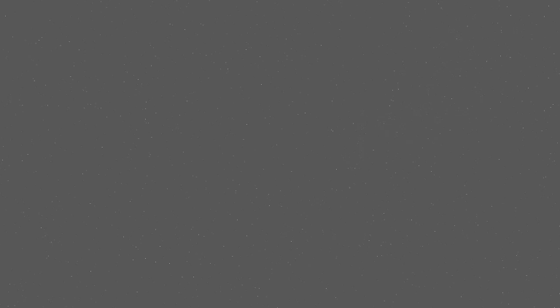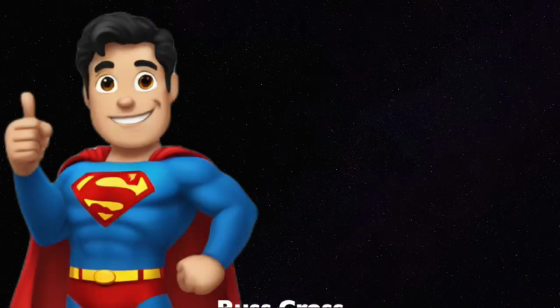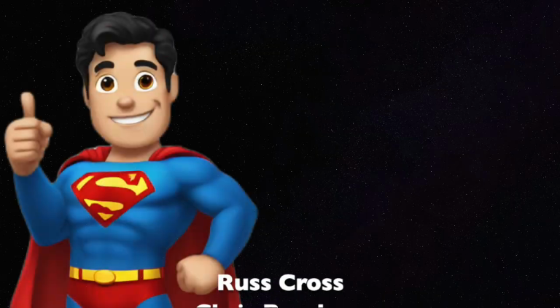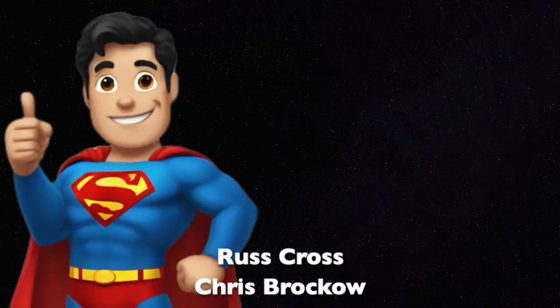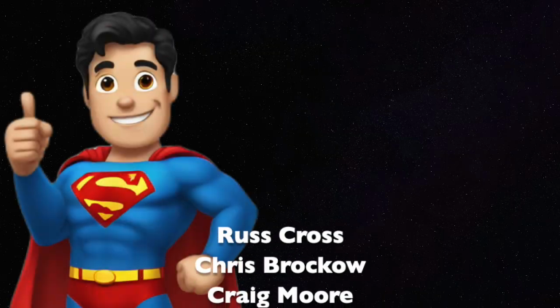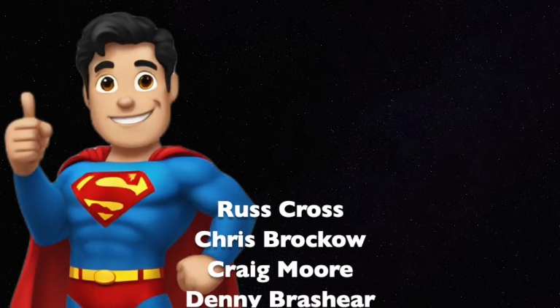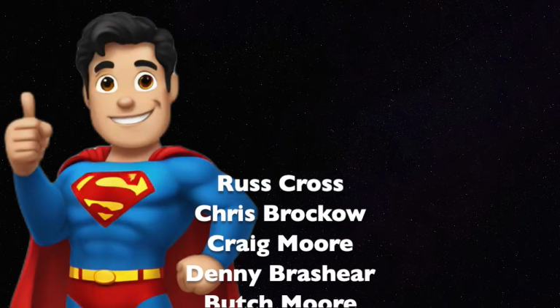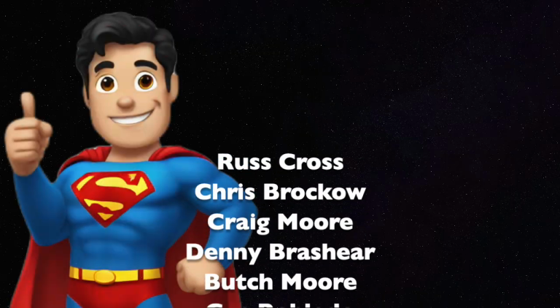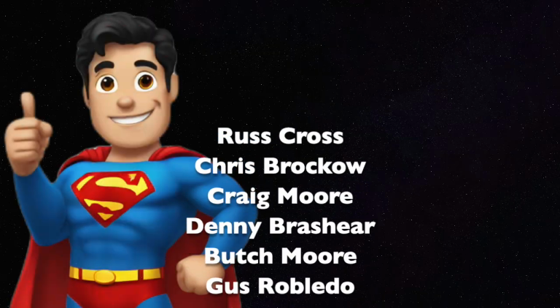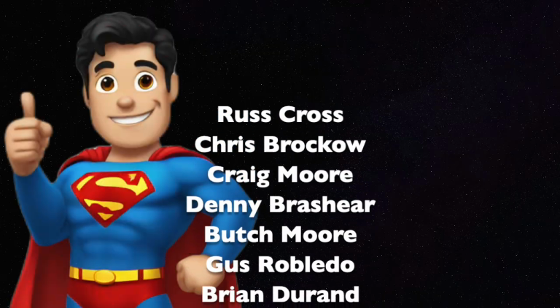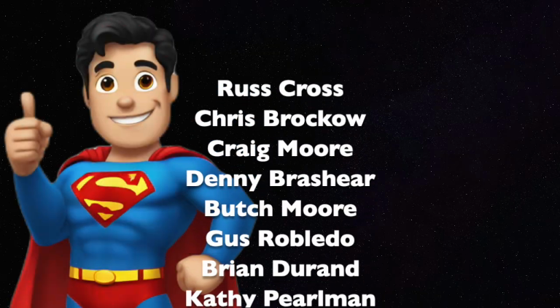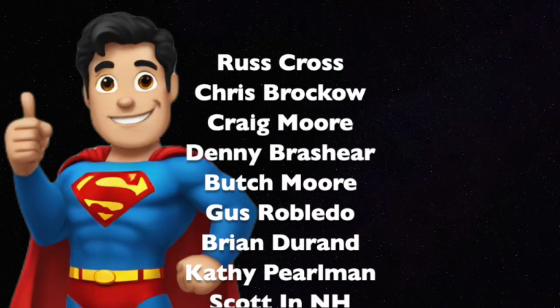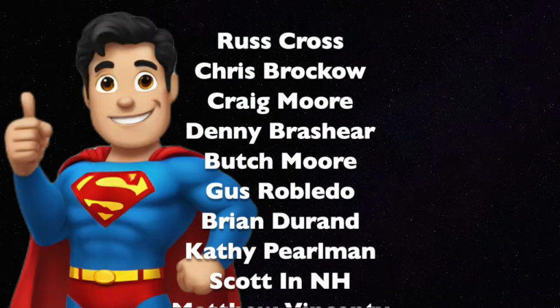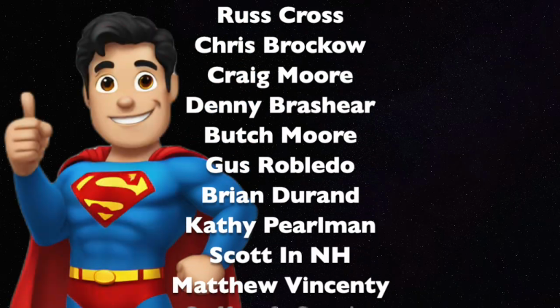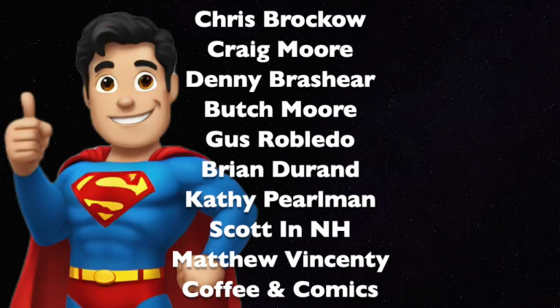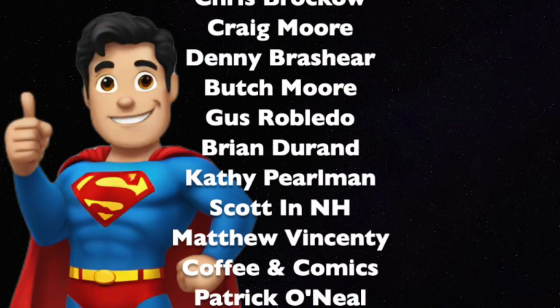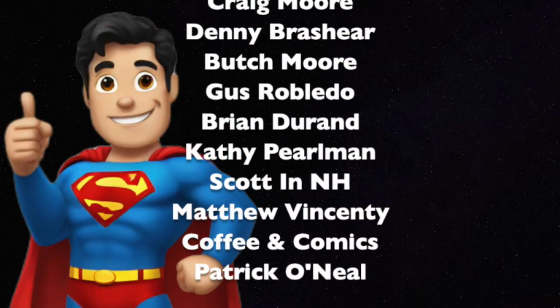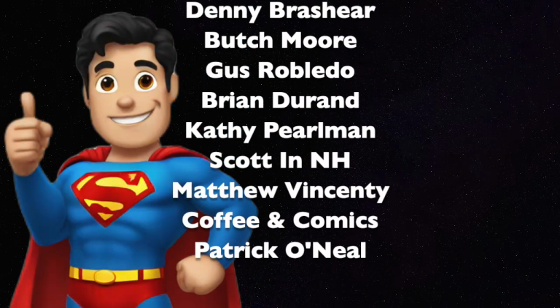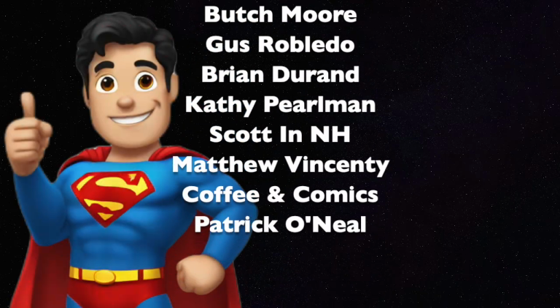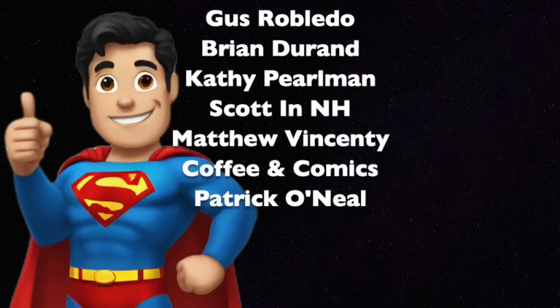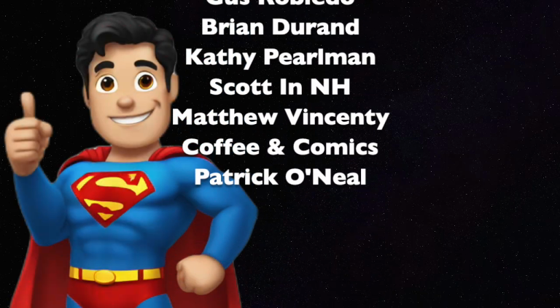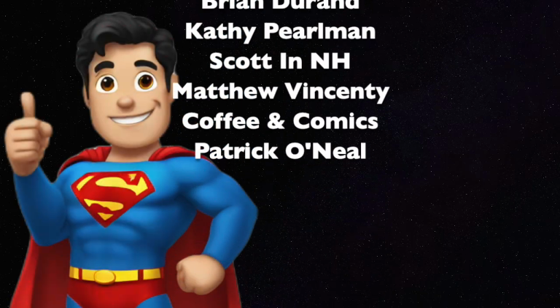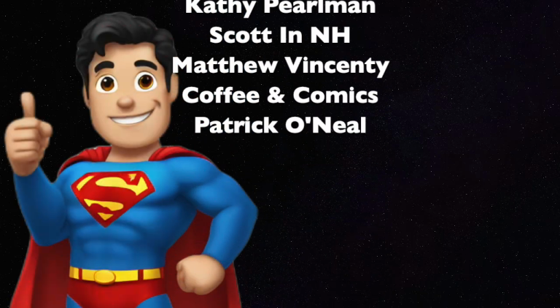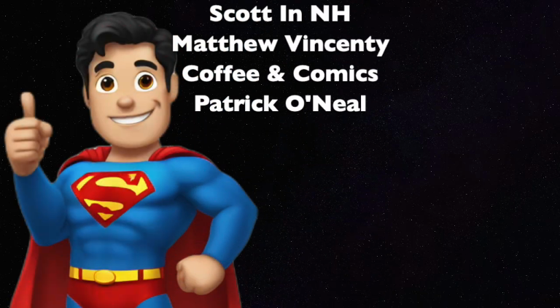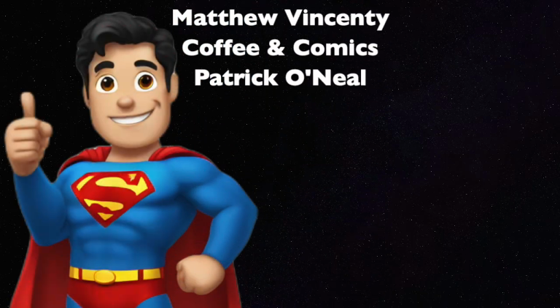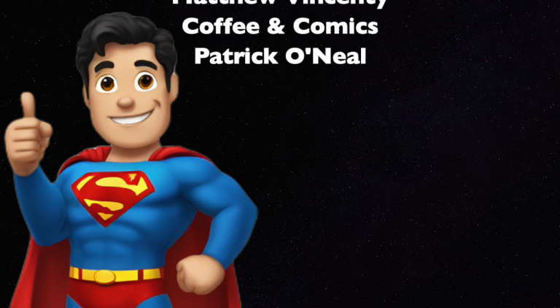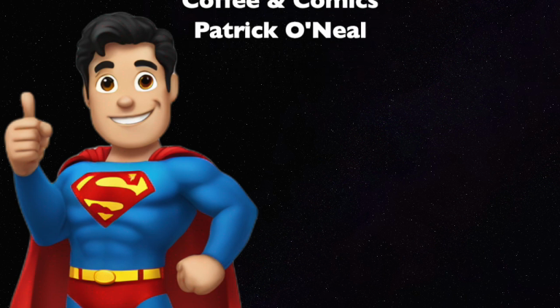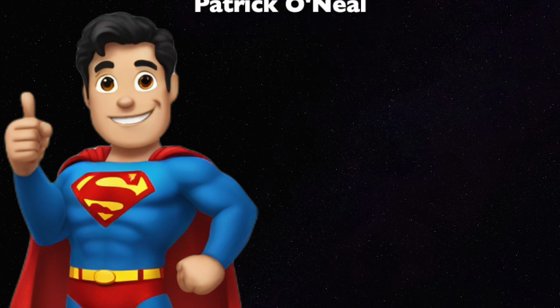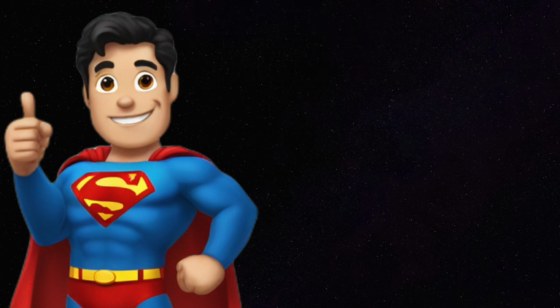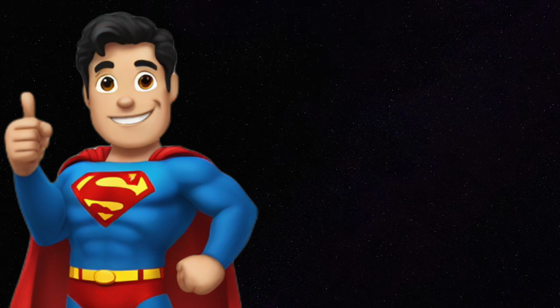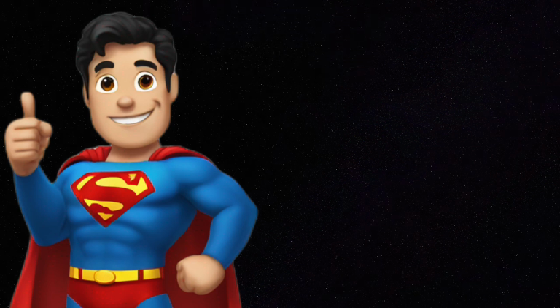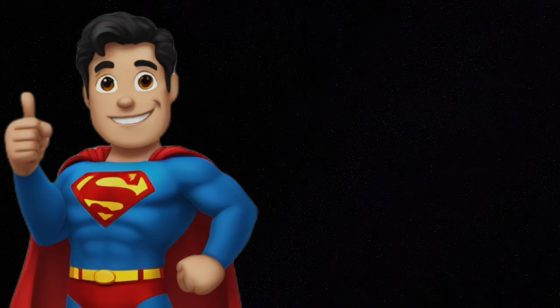Congratulations to the people who answered all three questions correctly. I'm Steve Eunice from supermanhomepage.com.